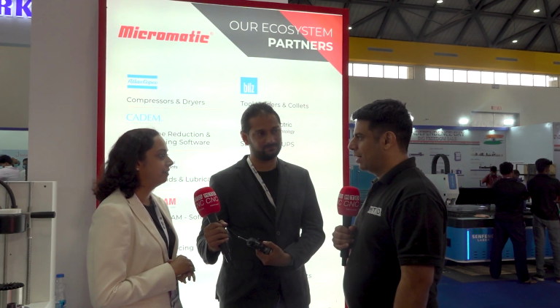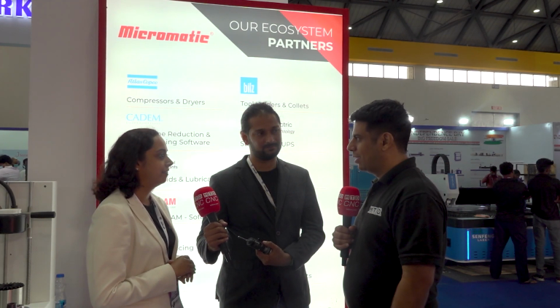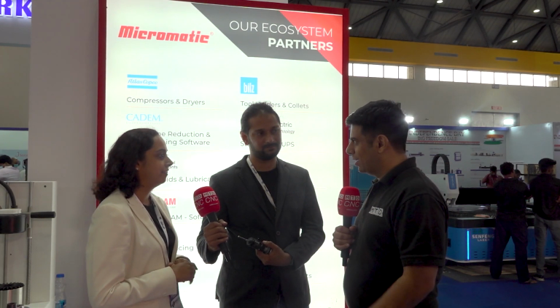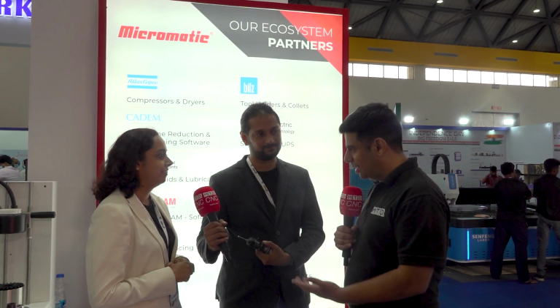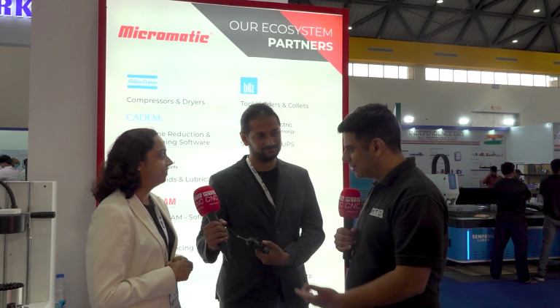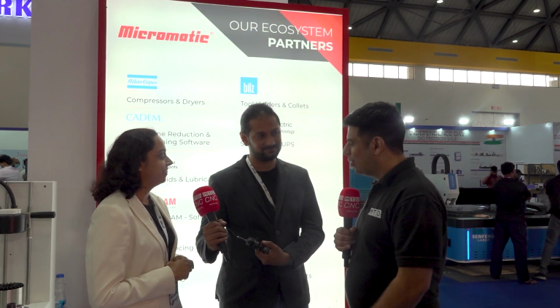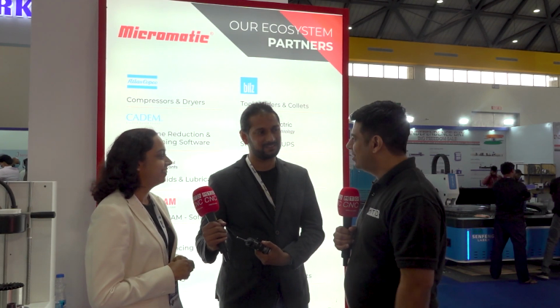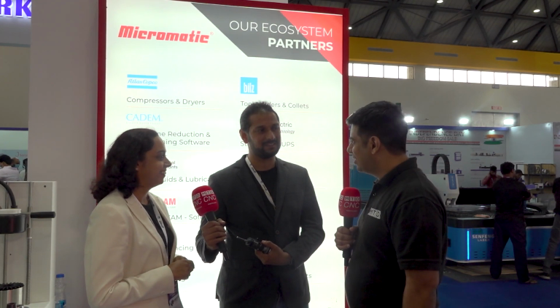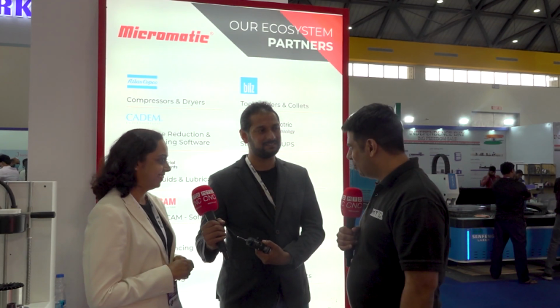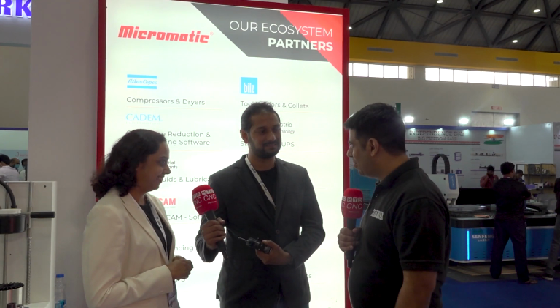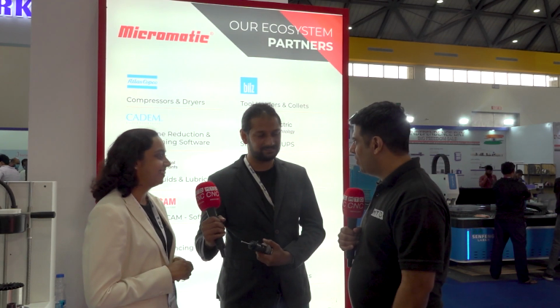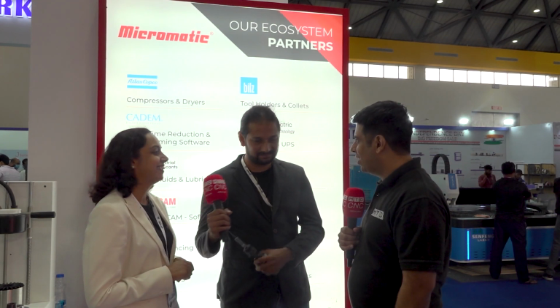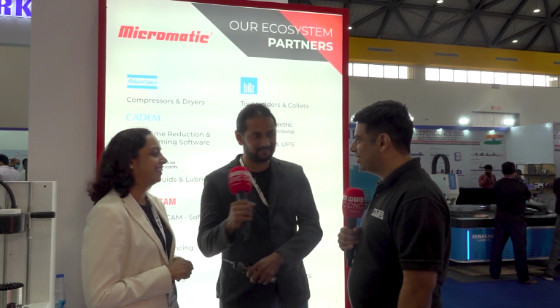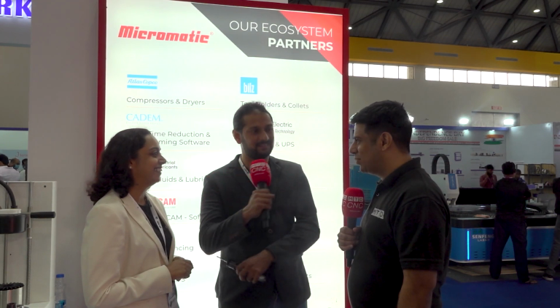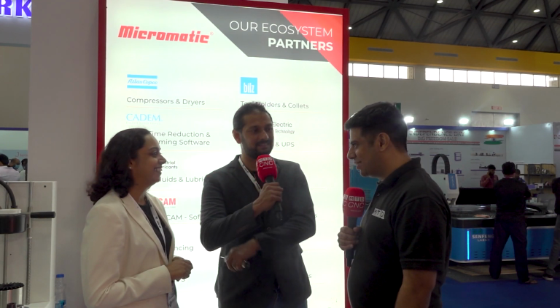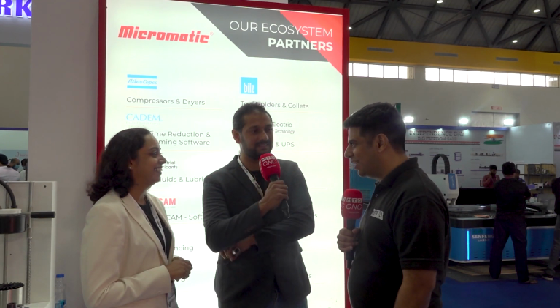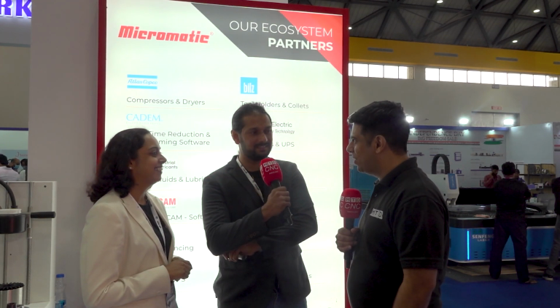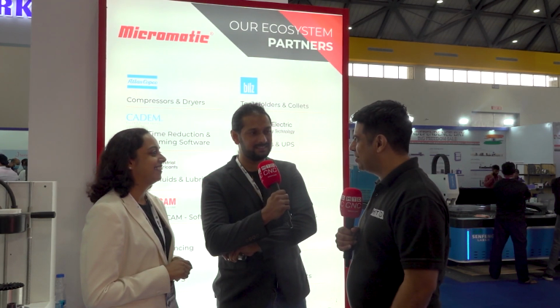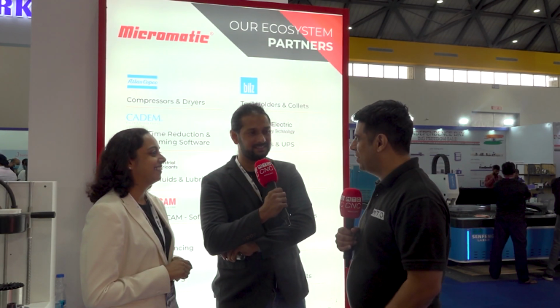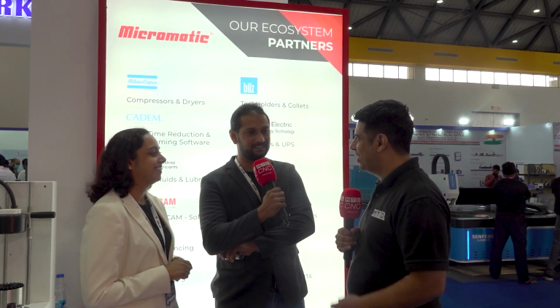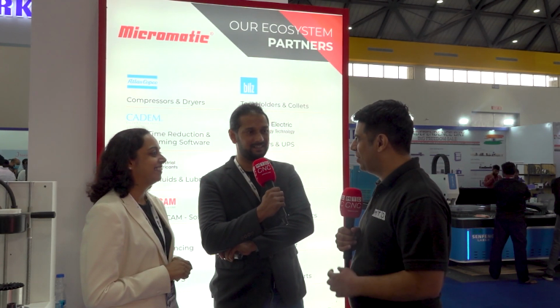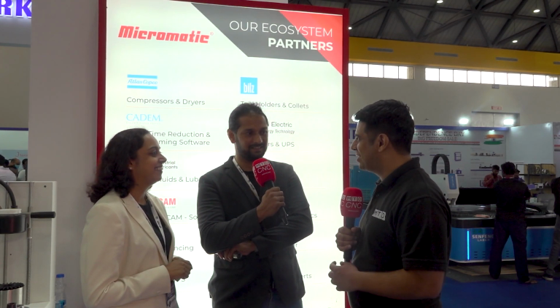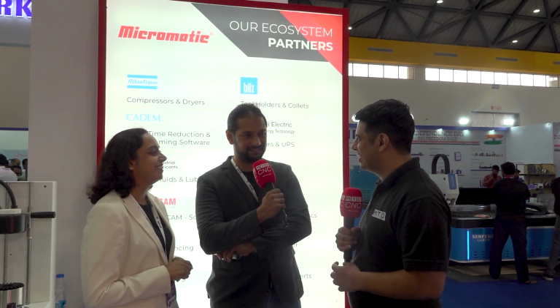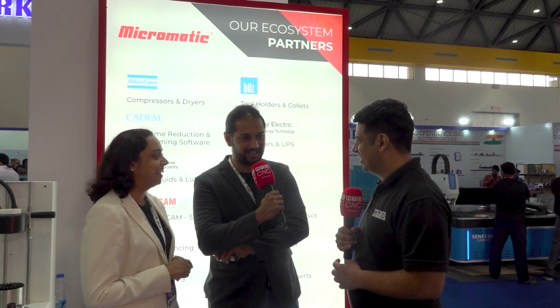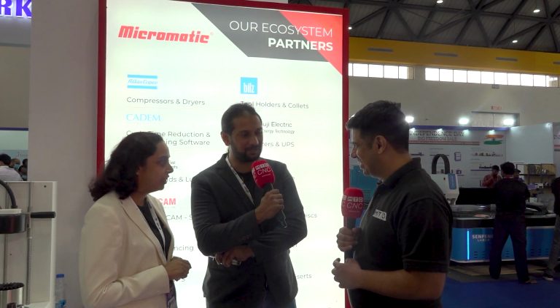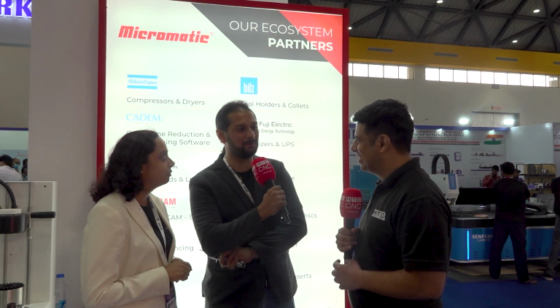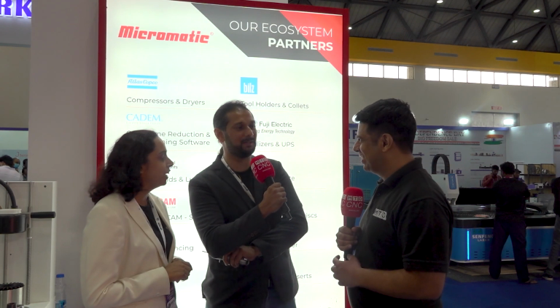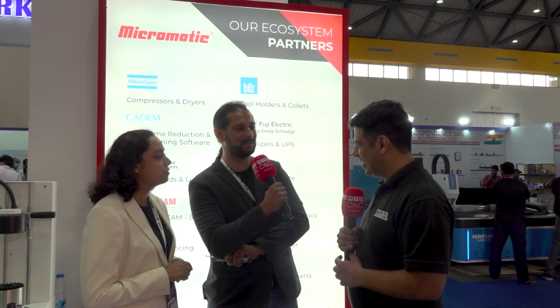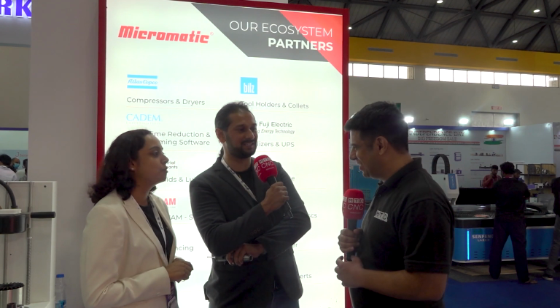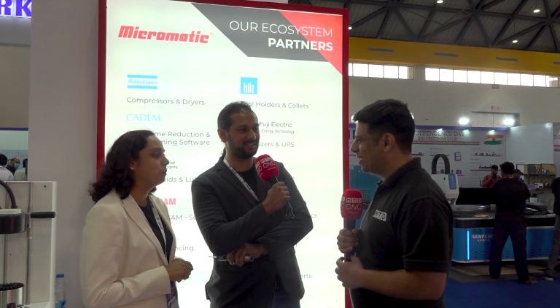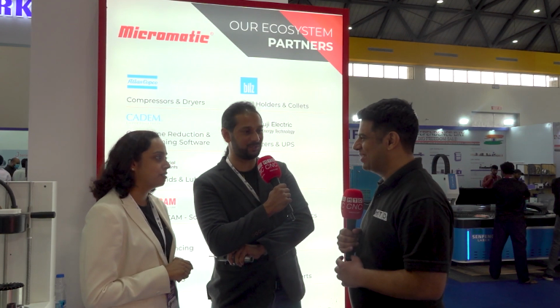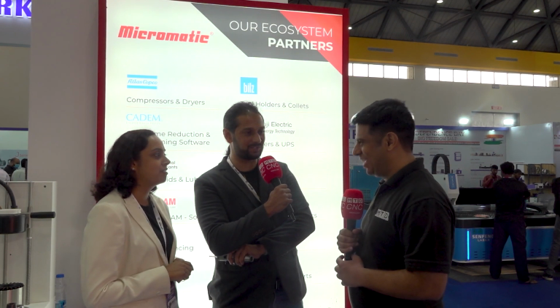Thanks a lot. Thank you for inviting us — it was really a pleasure meeting you. Thank you very much, Ashutosh.